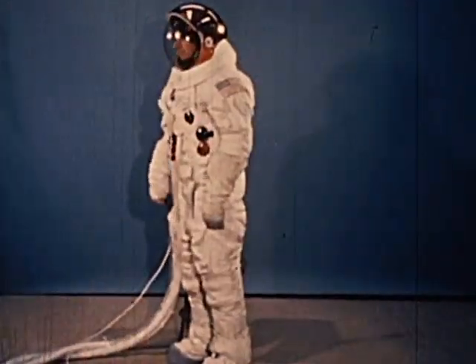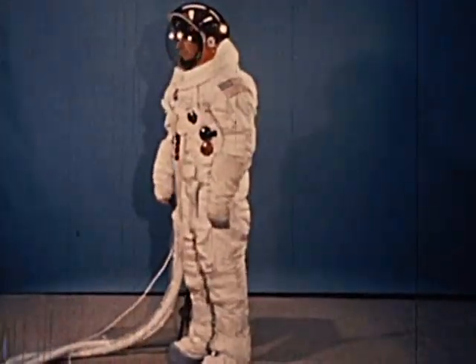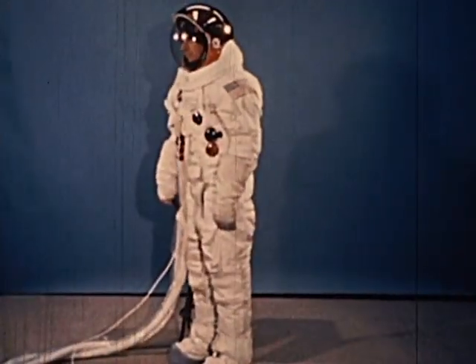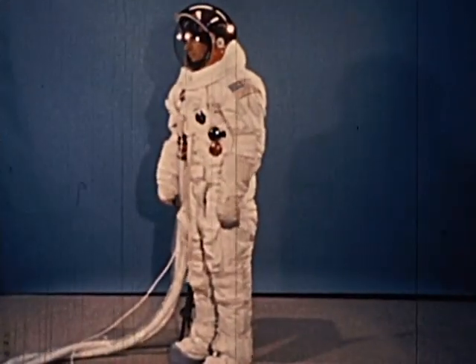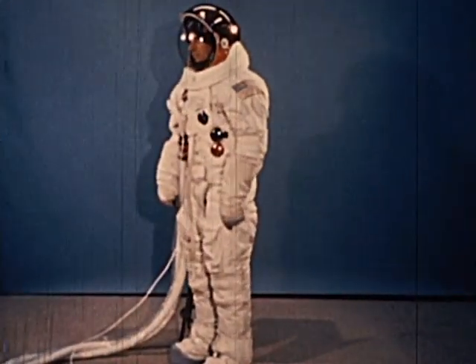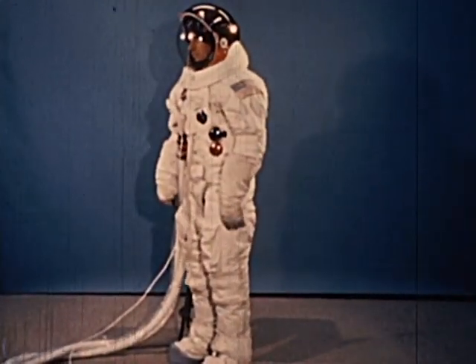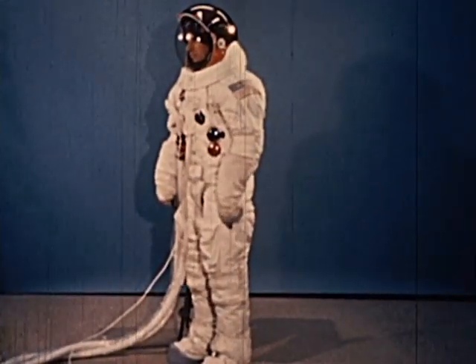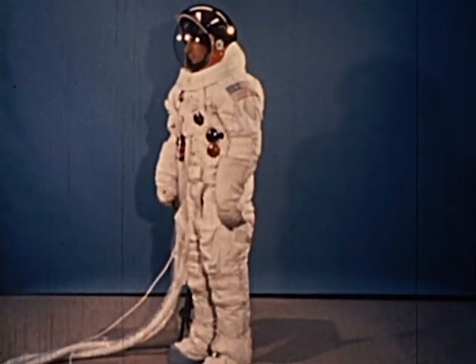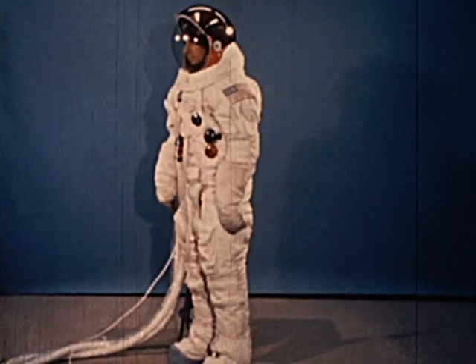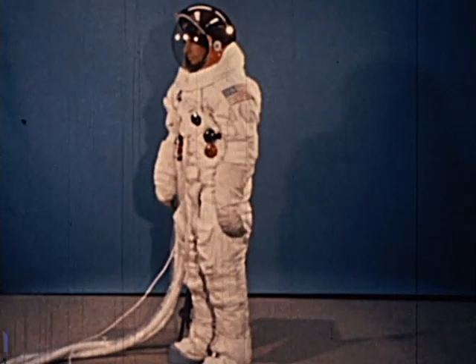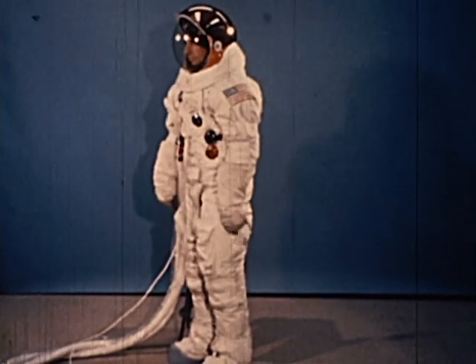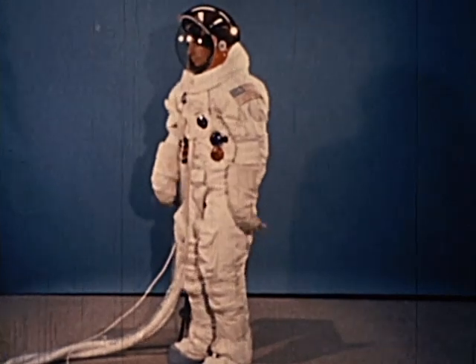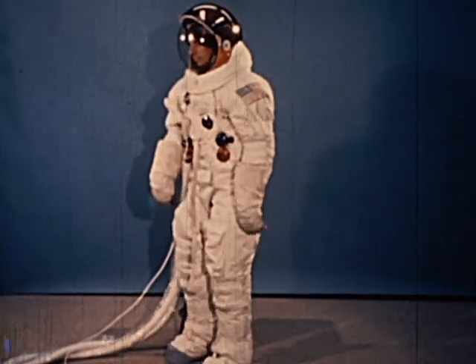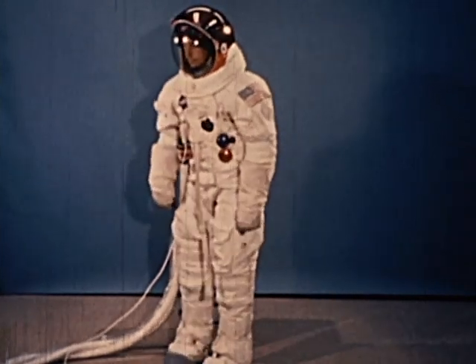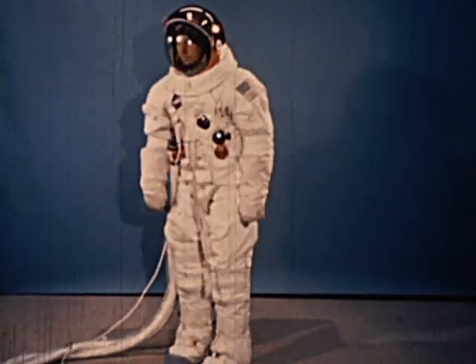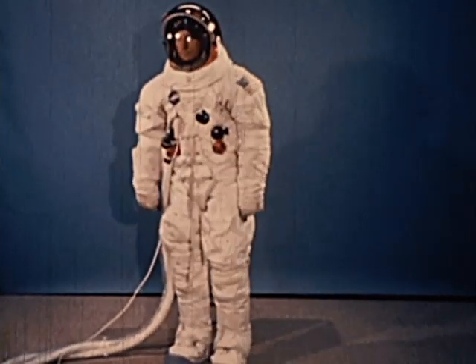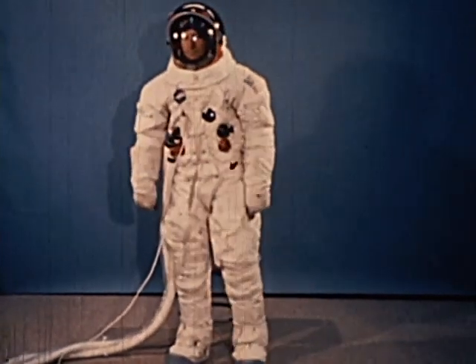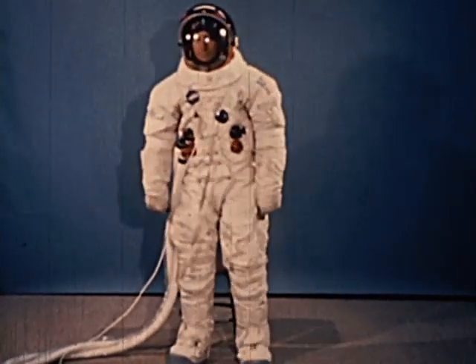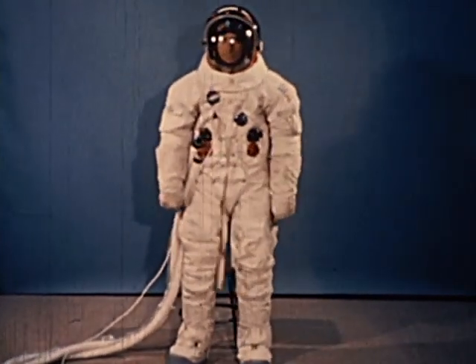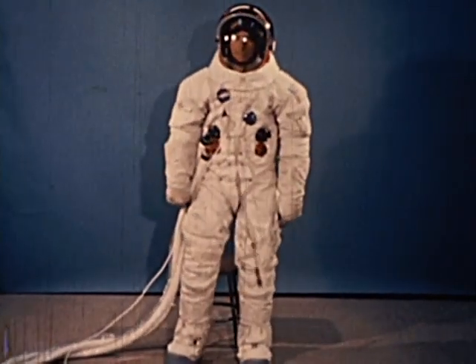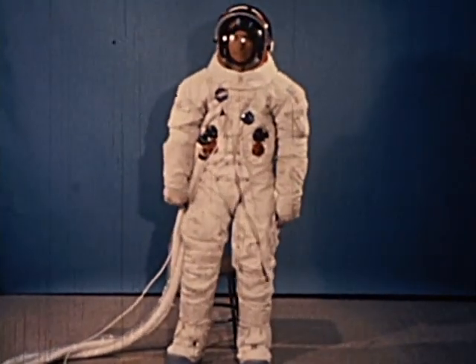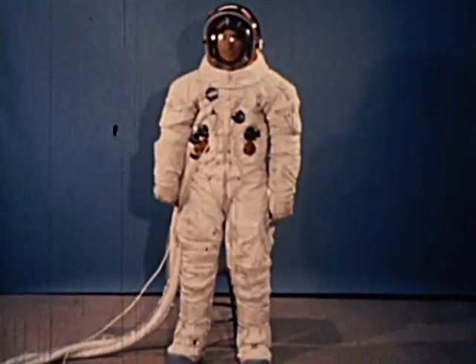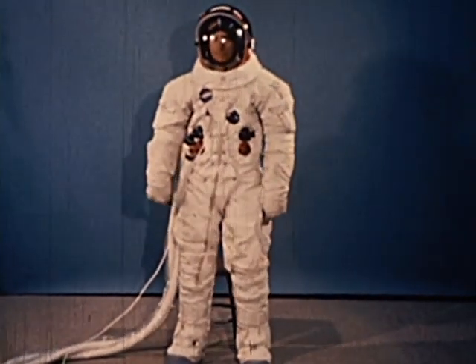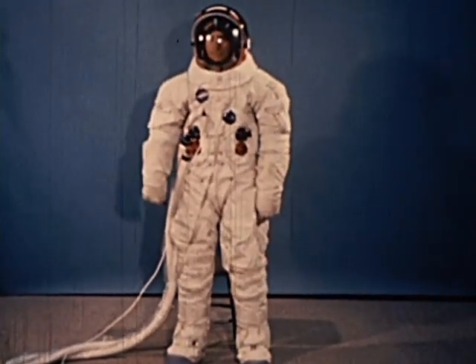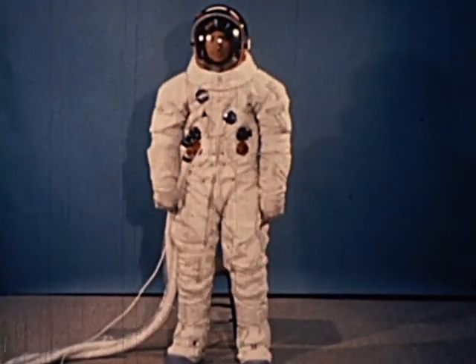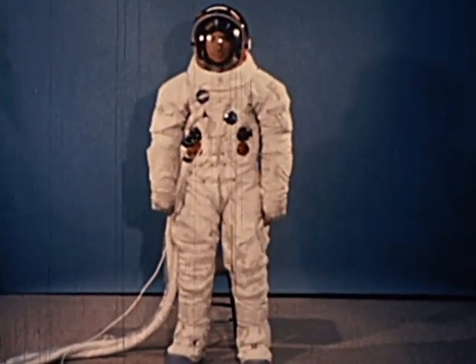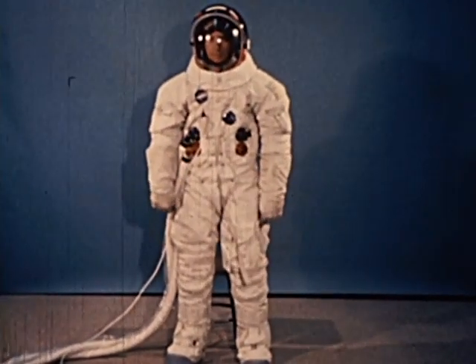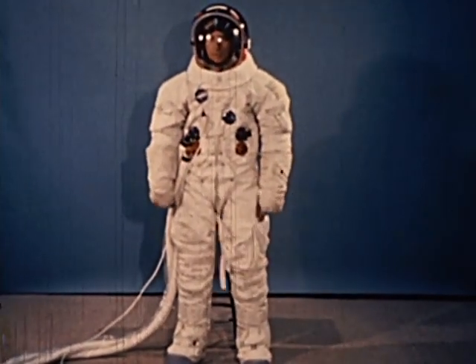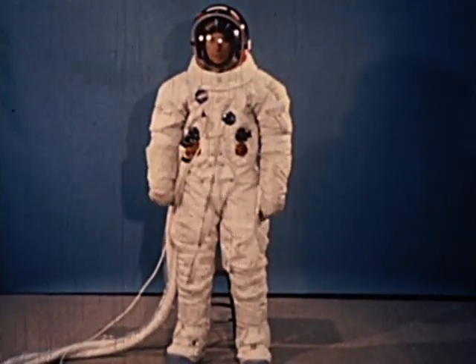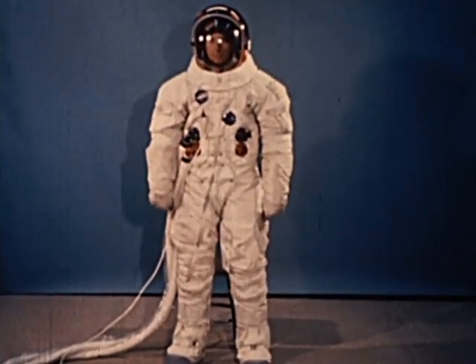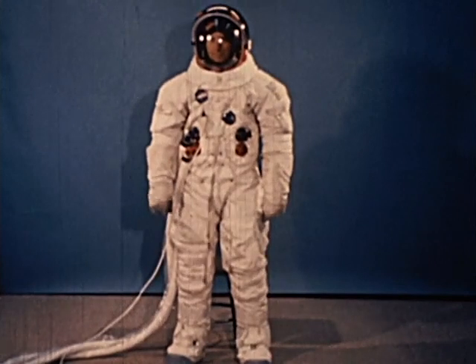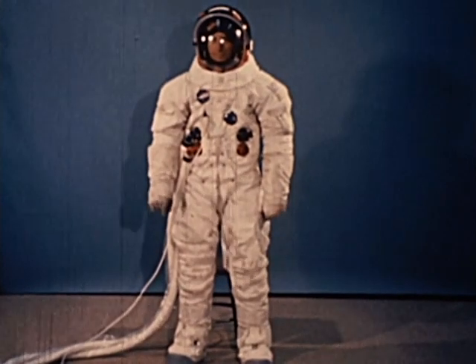First, a pressure garment assembly, which is the spacesuit itself, complete with inner and outer garments, boots, gloves, and helmet.